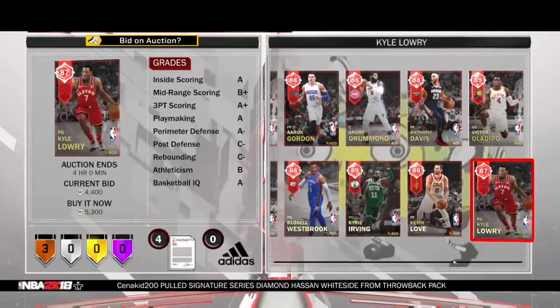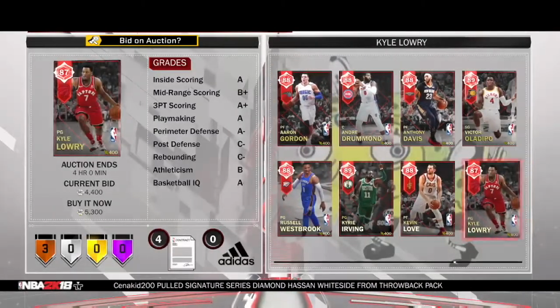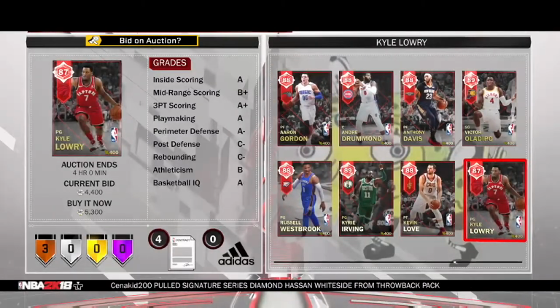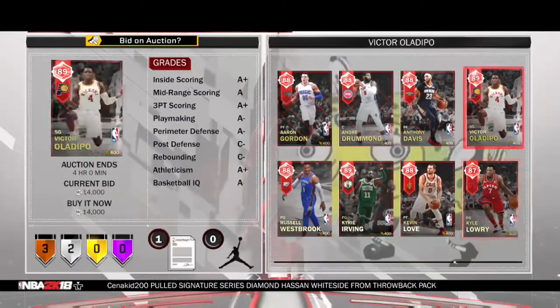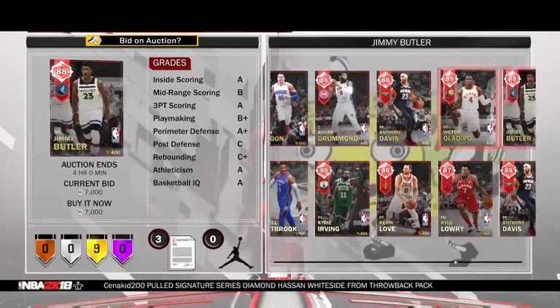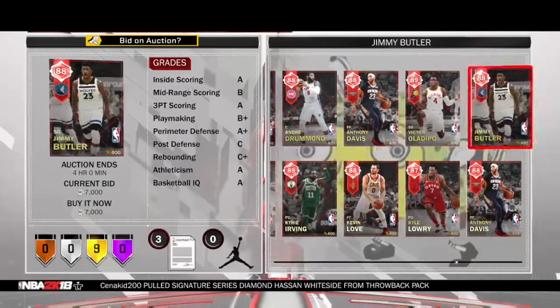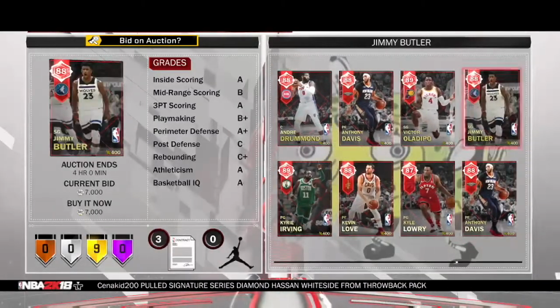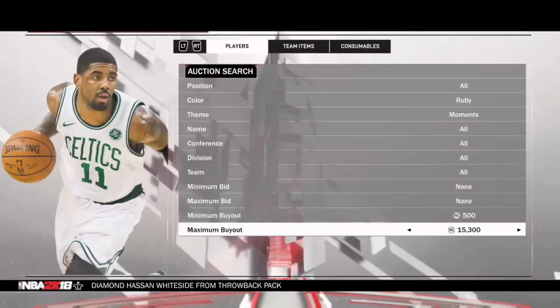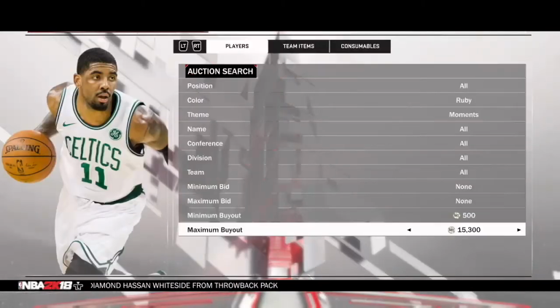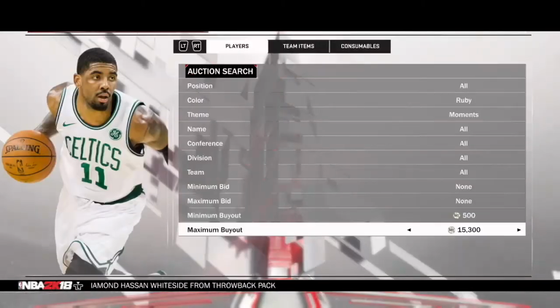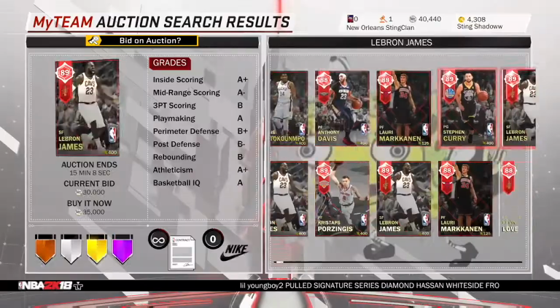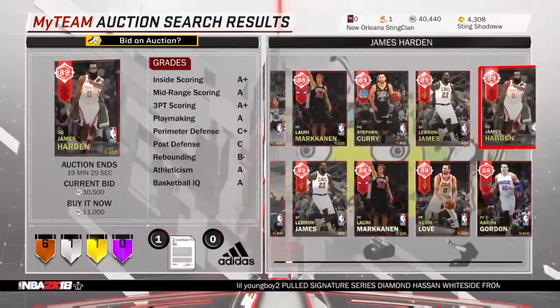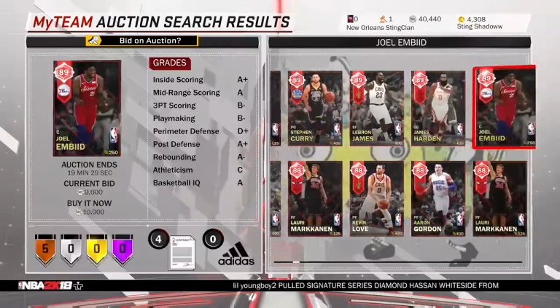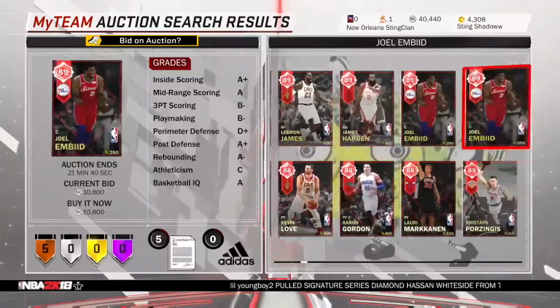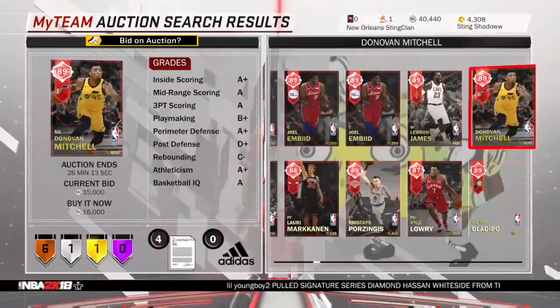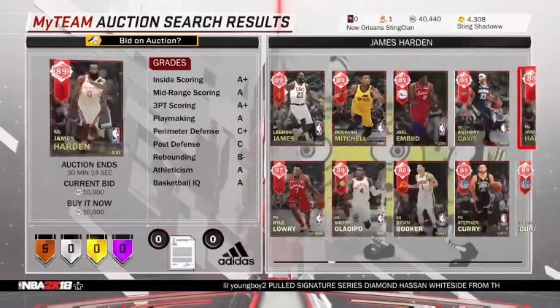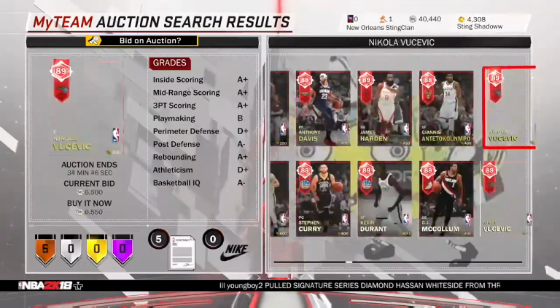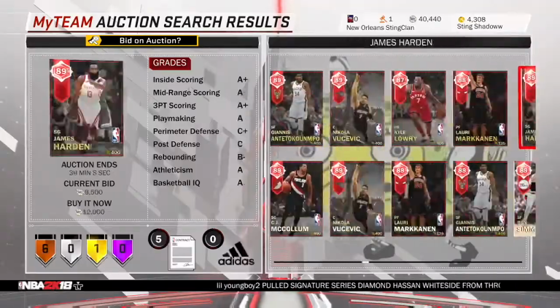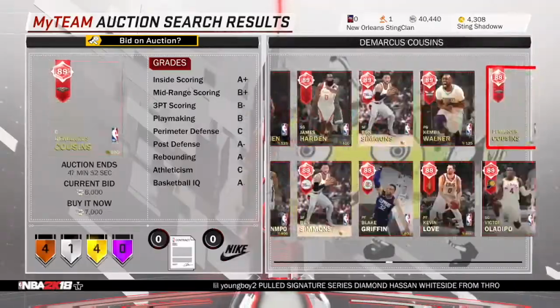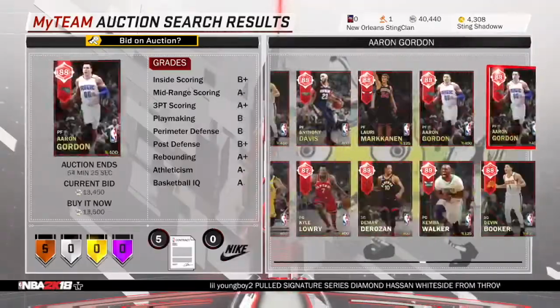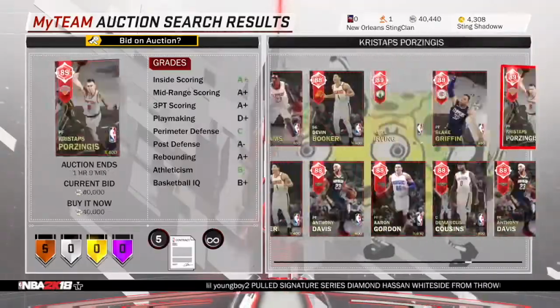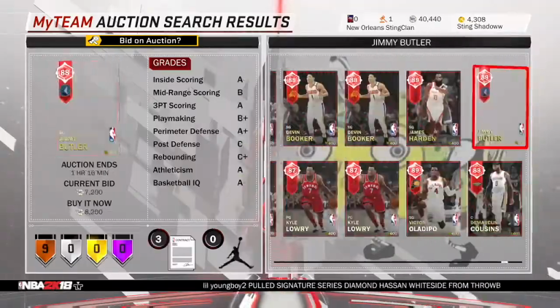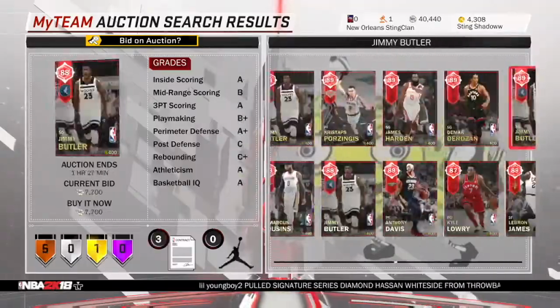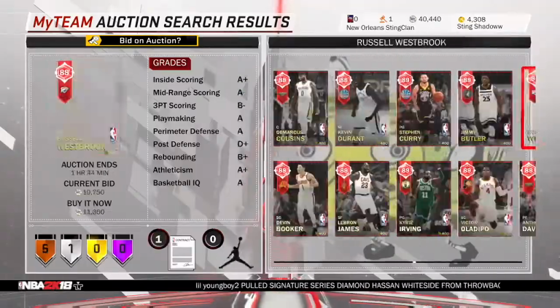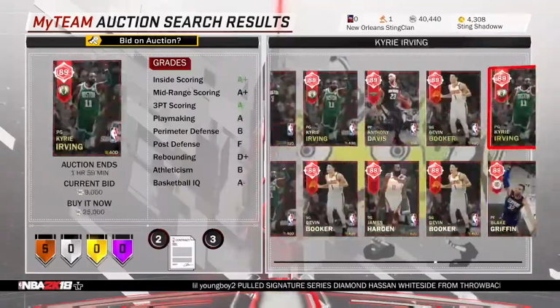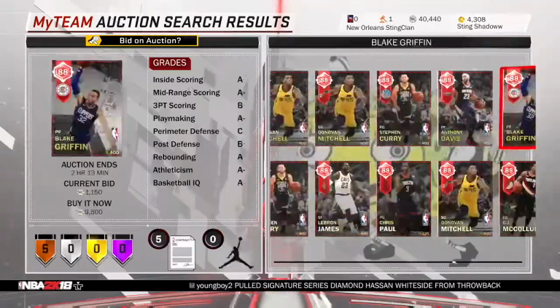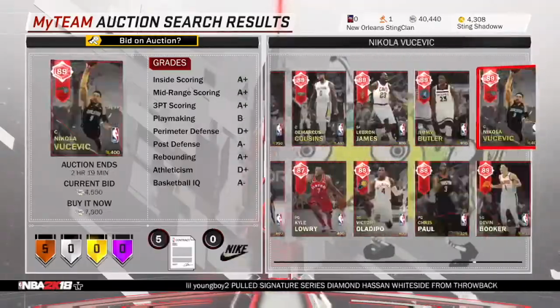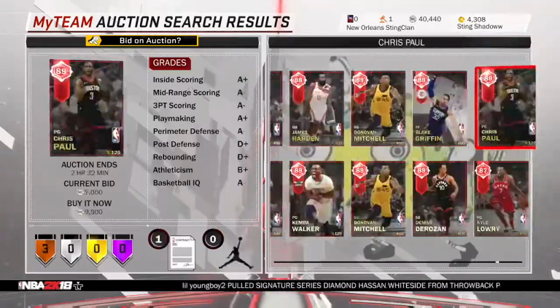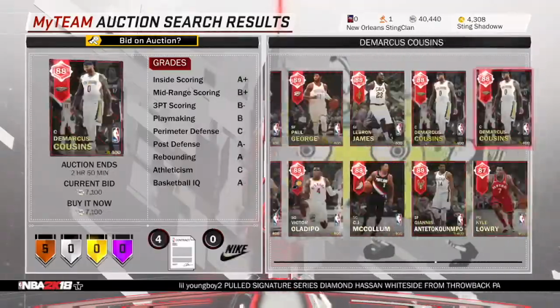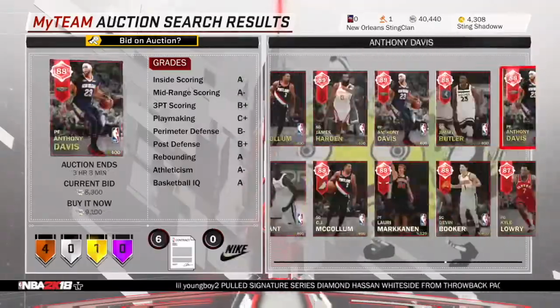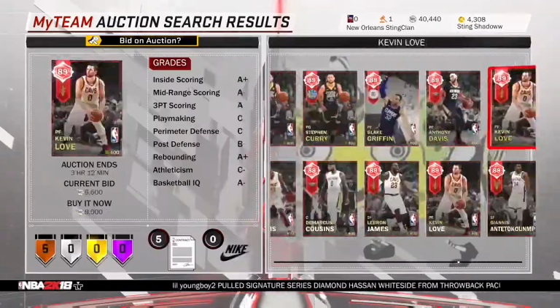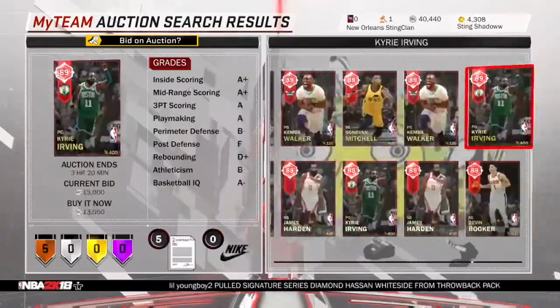These snipes were about 2 hours — I spent 2 hours sniping this. So let's see how much profit I made in 2 hours.